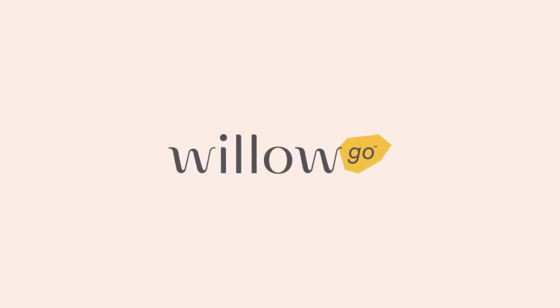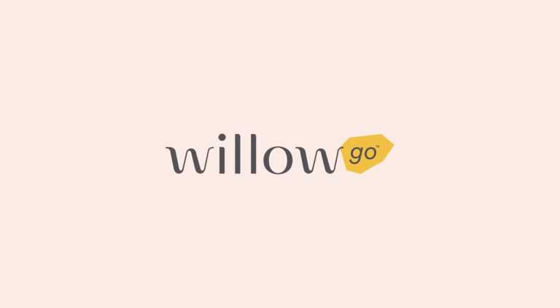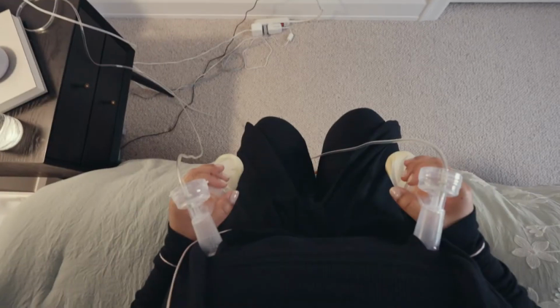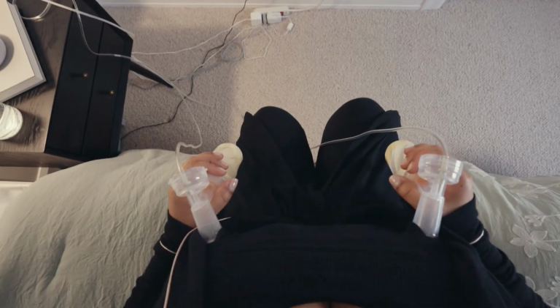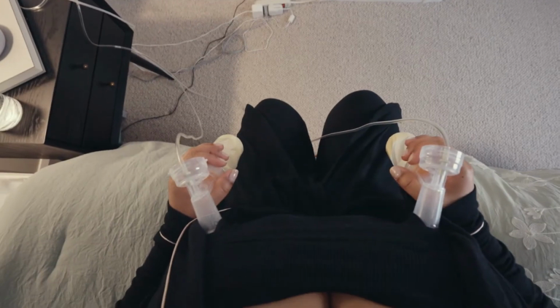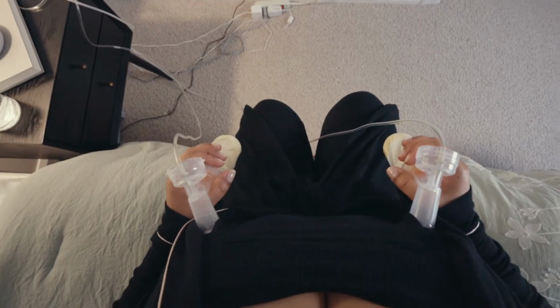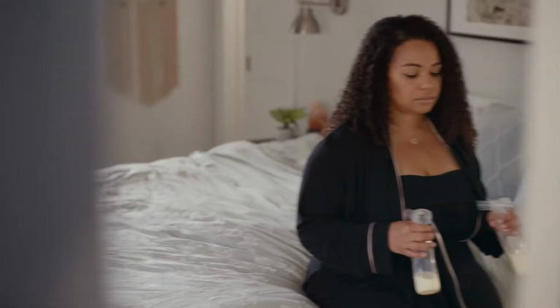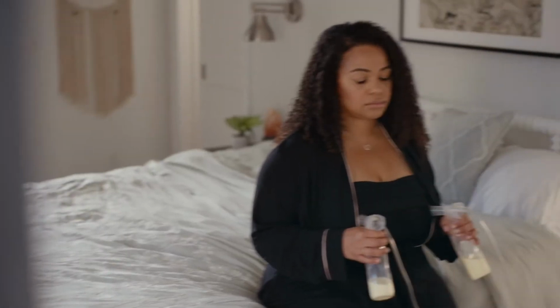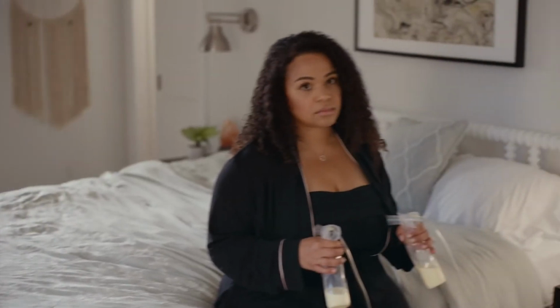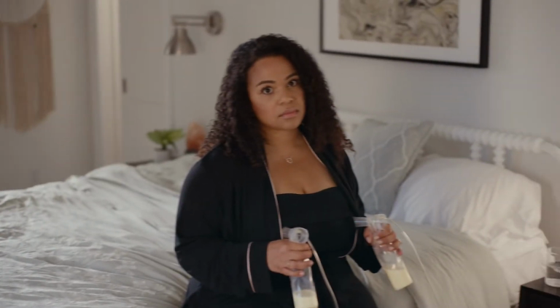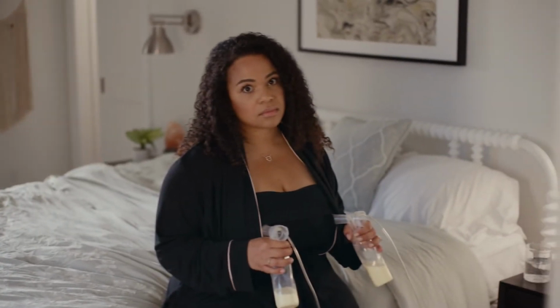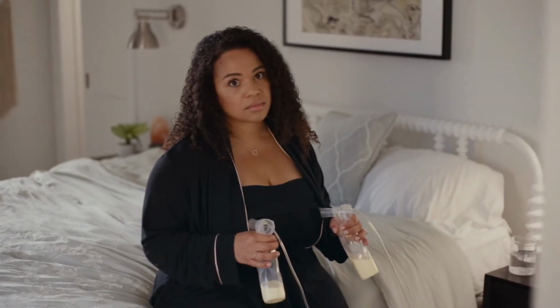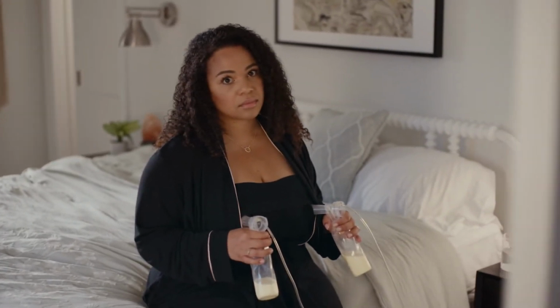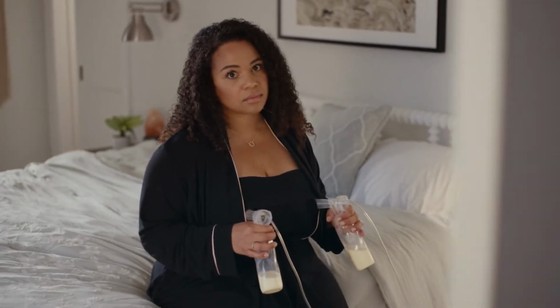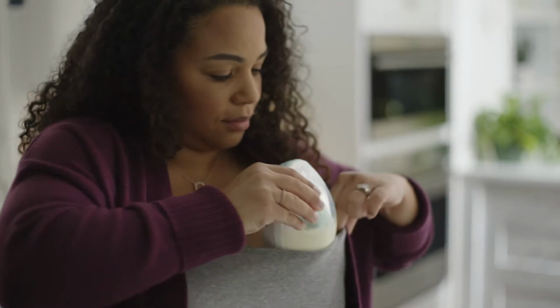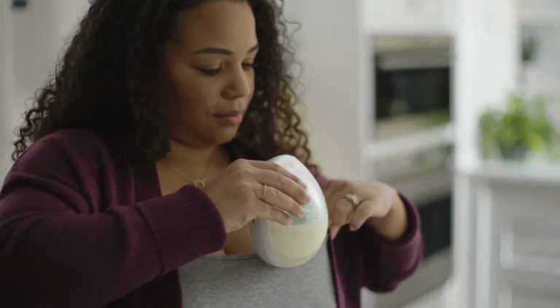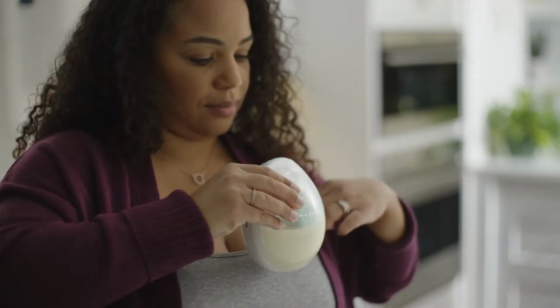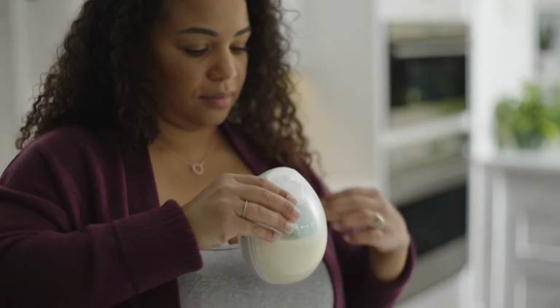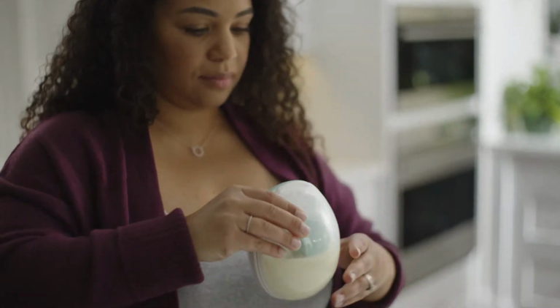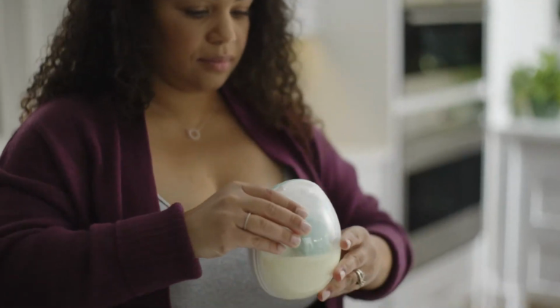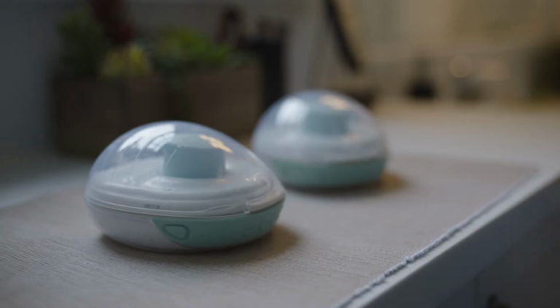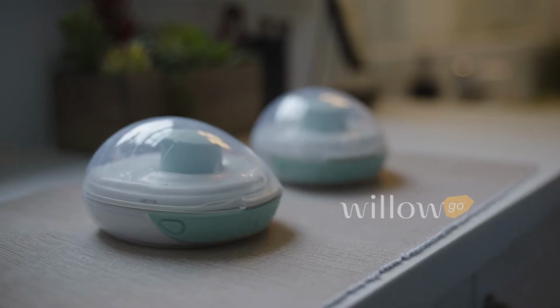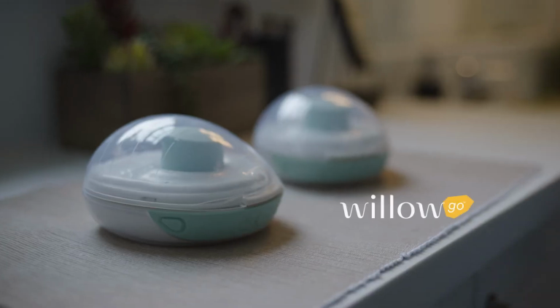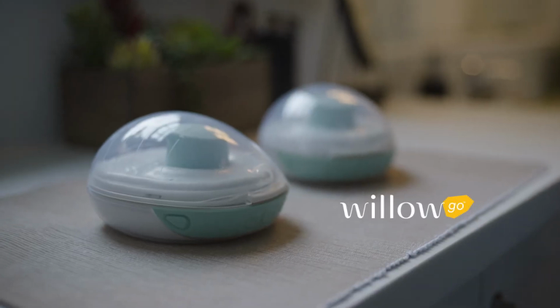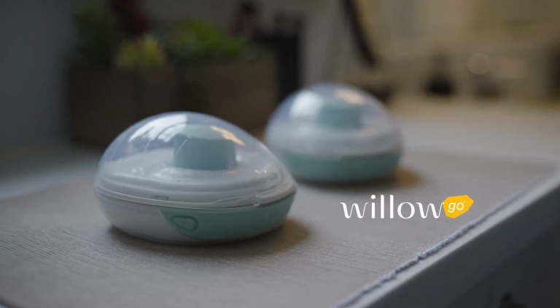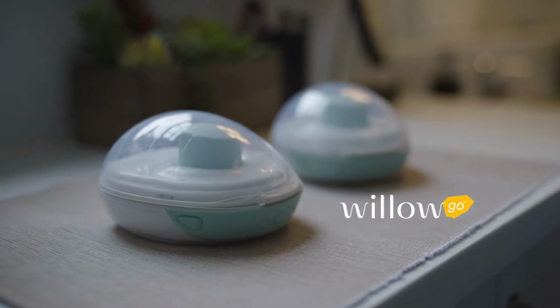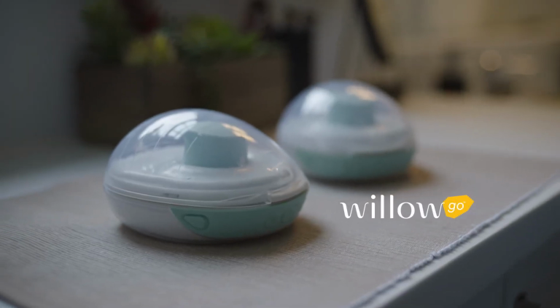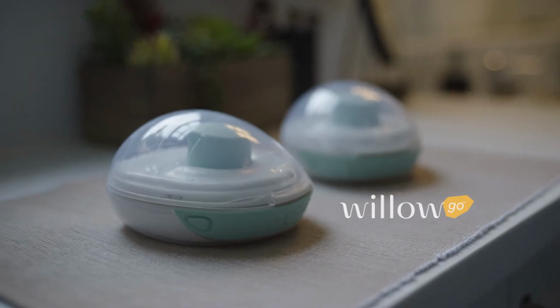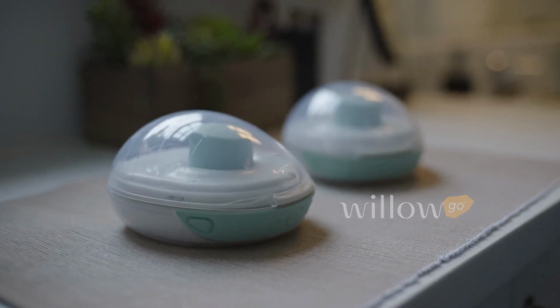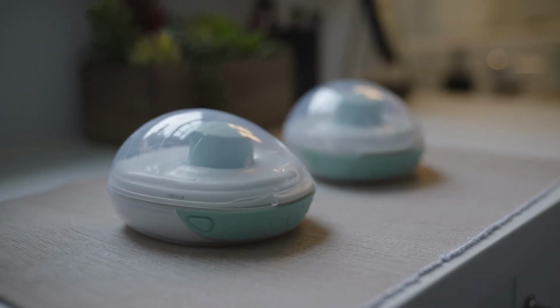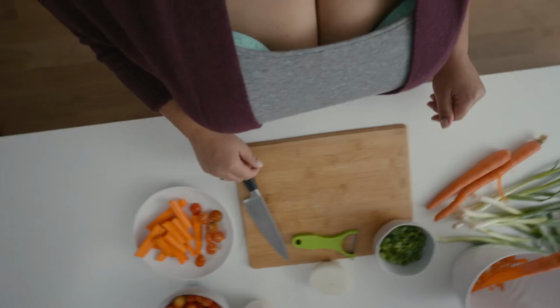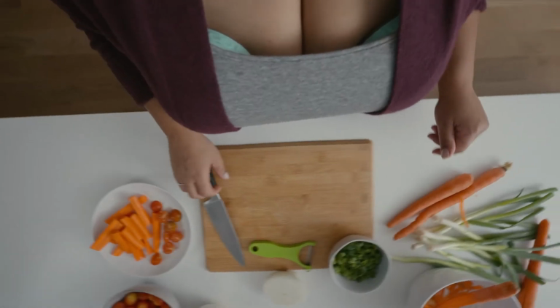Is this really the best we can do for pumping moms? There's a better way to pump. Meet Willow Go — small, mighty, and mobile.